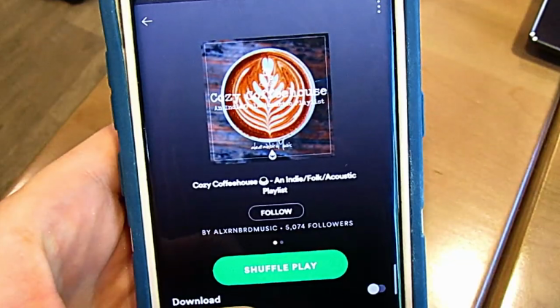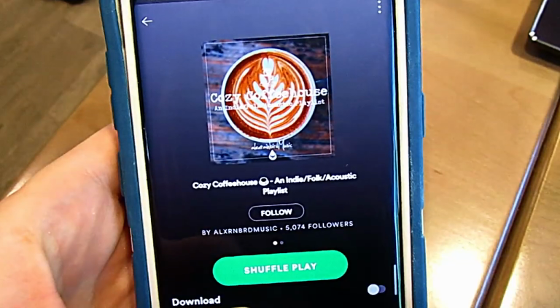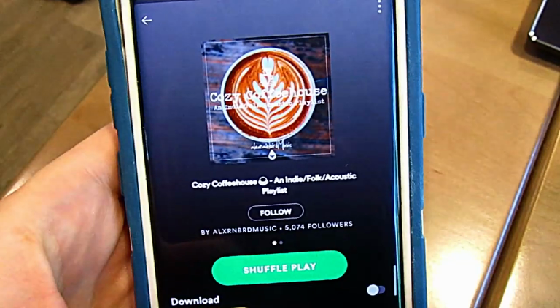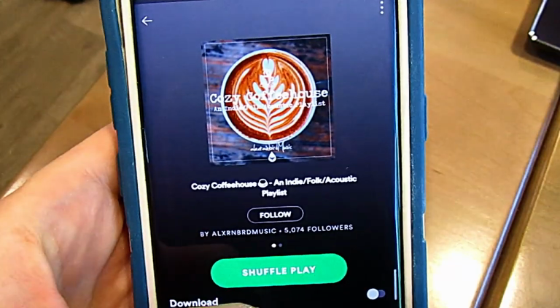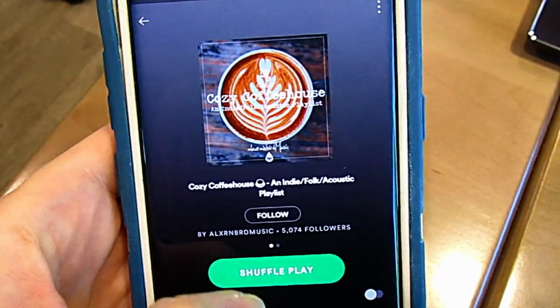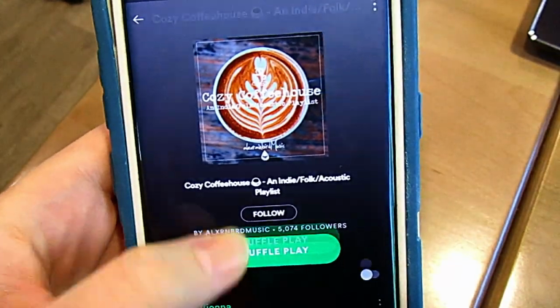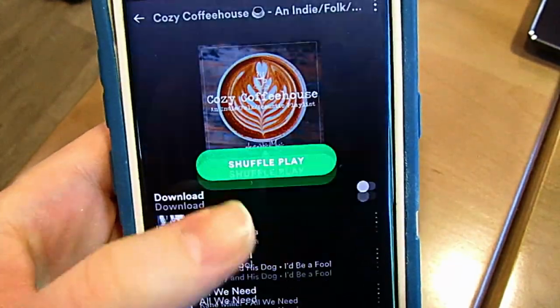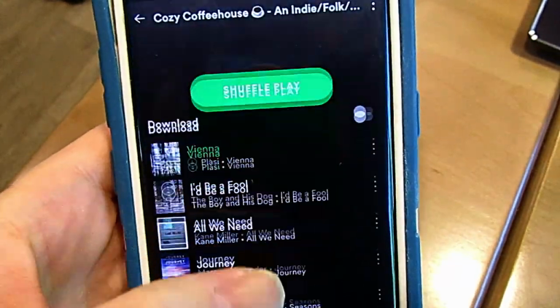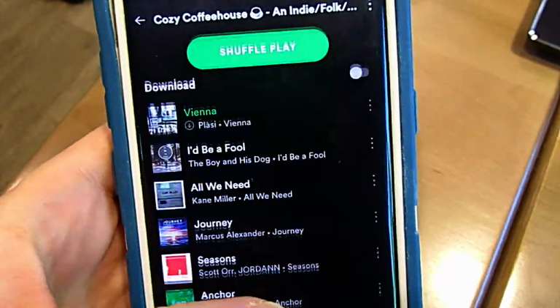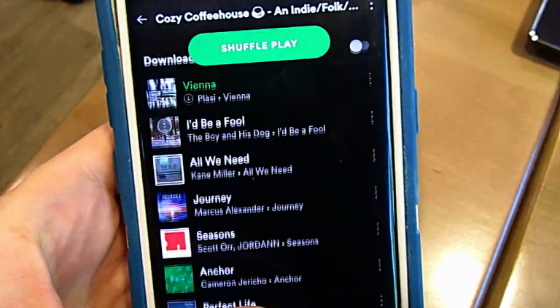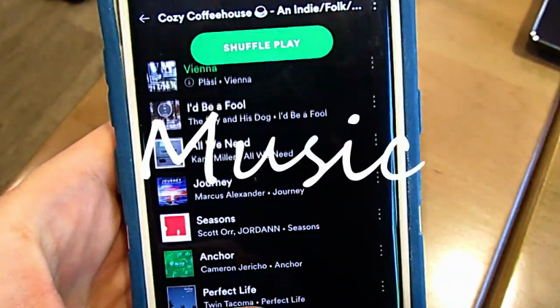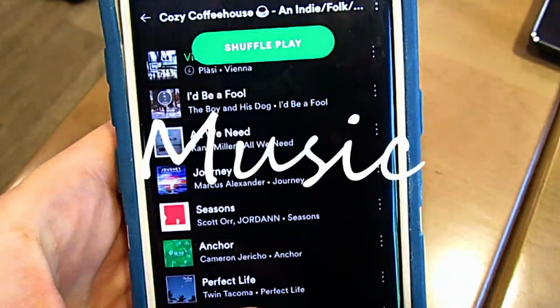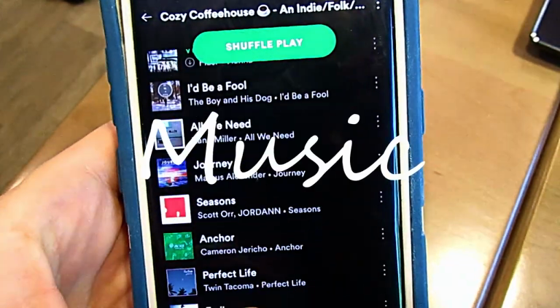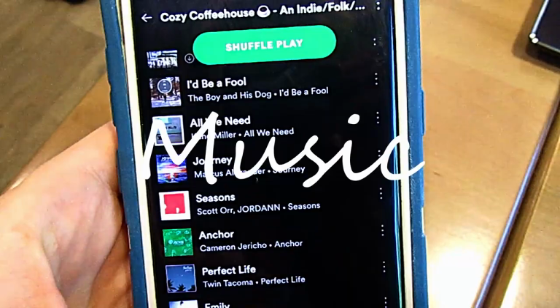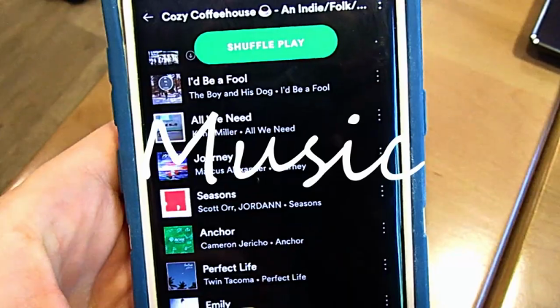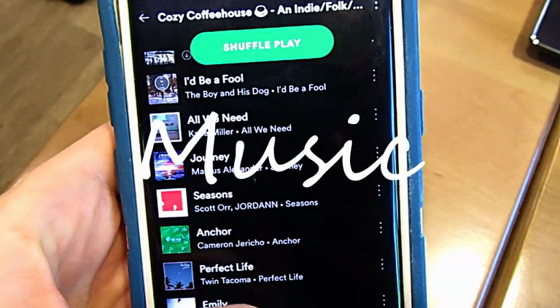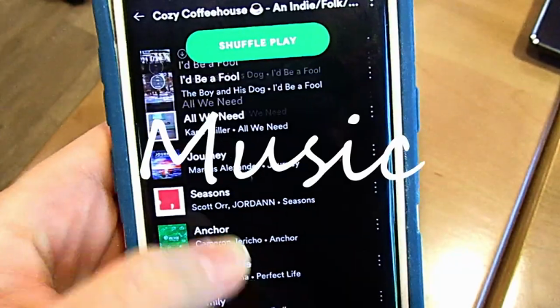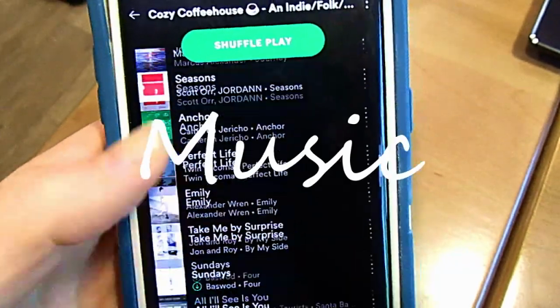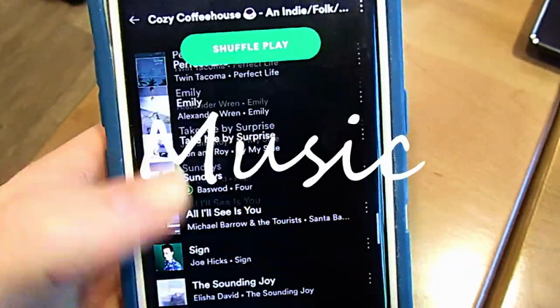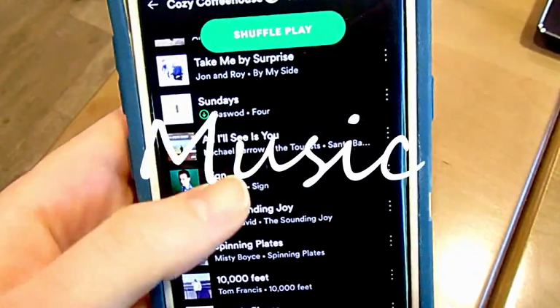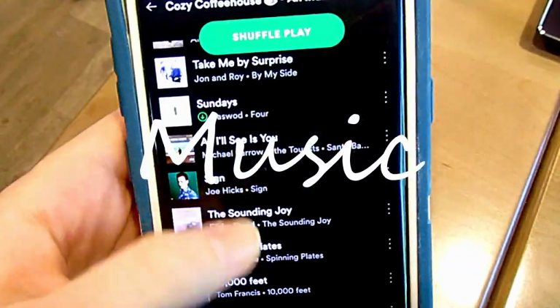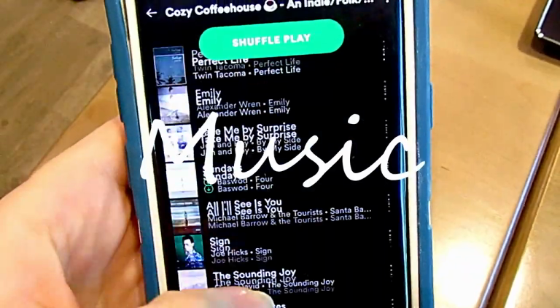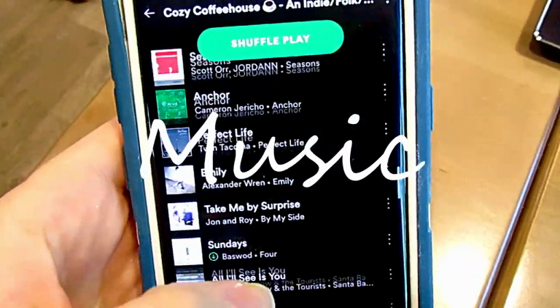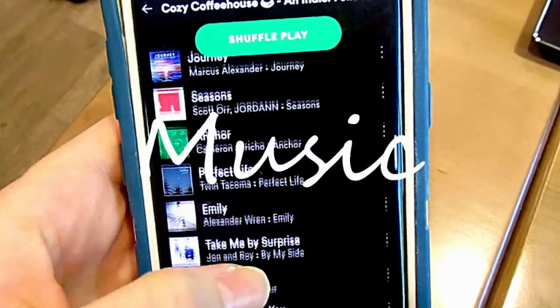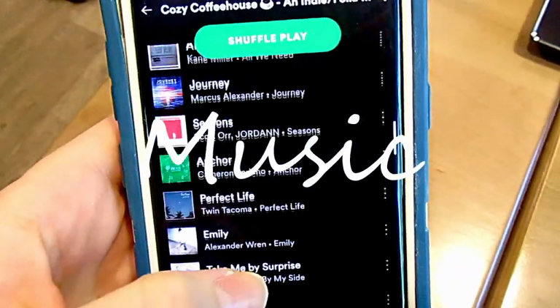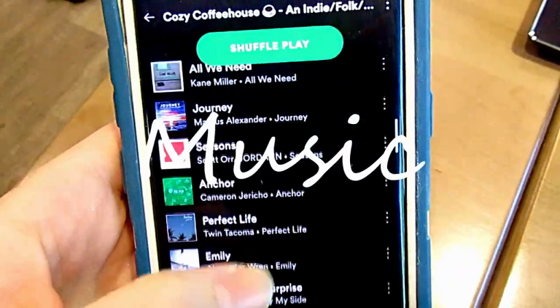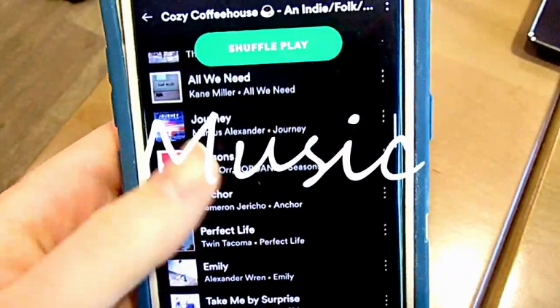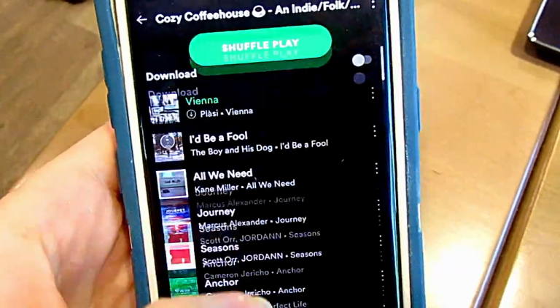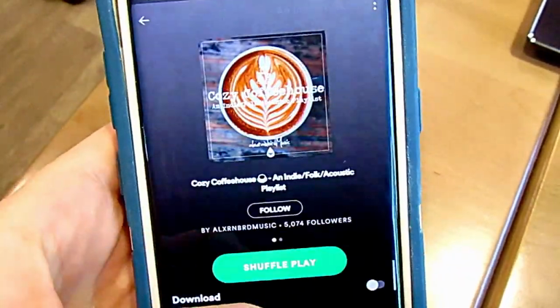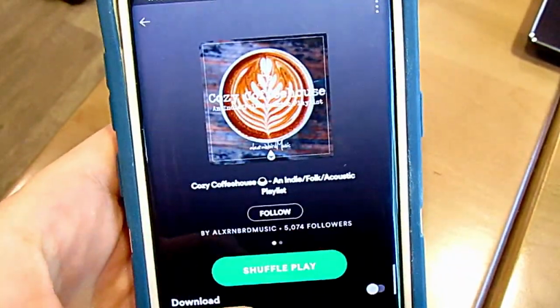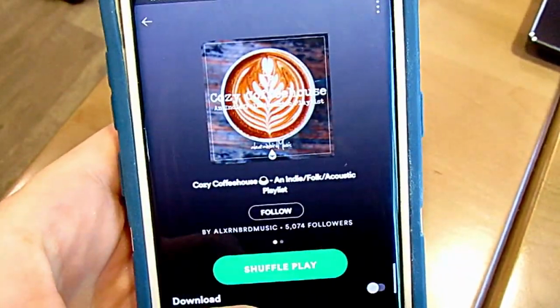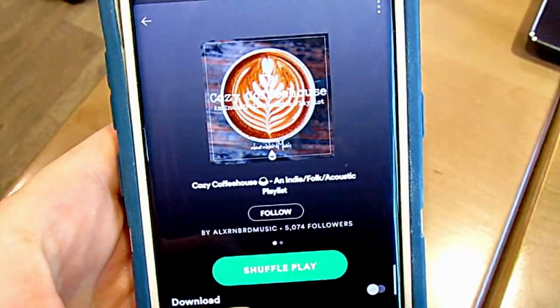So first things first: music. I like to use this cozy coffee house playlist.